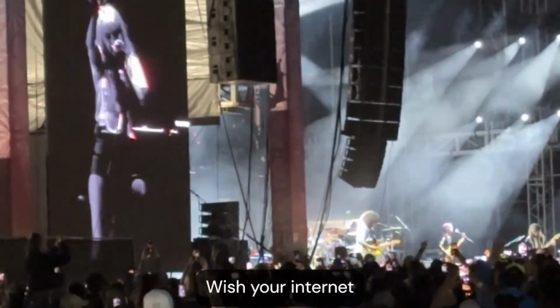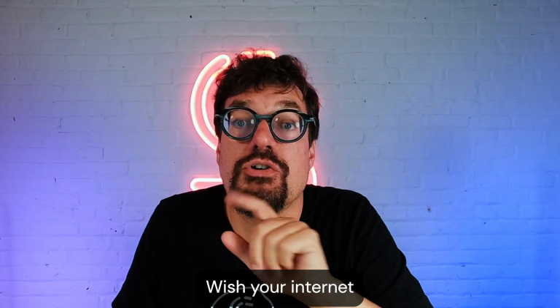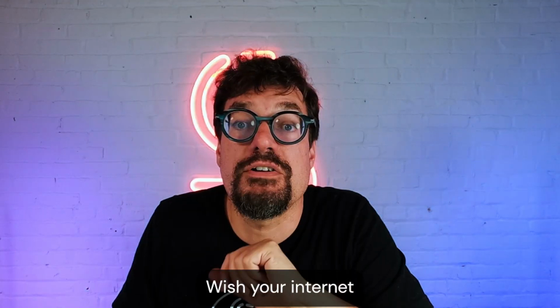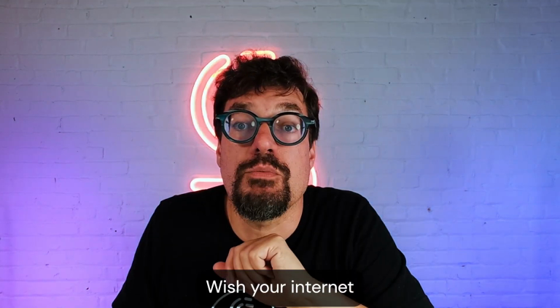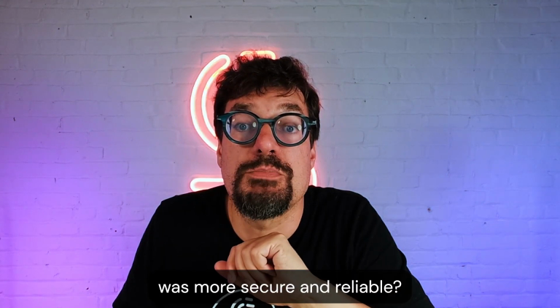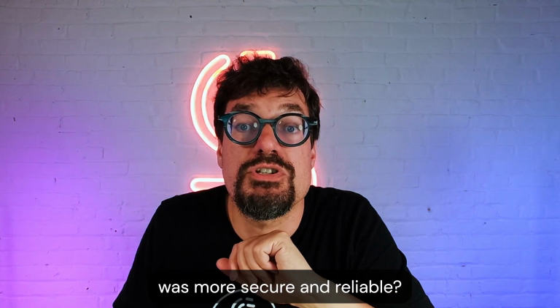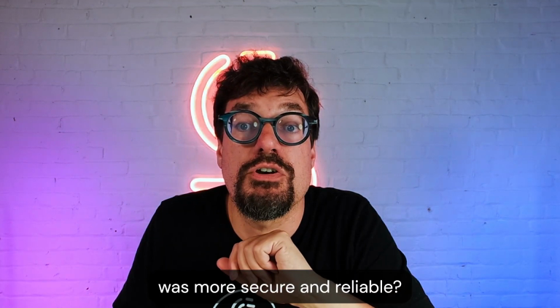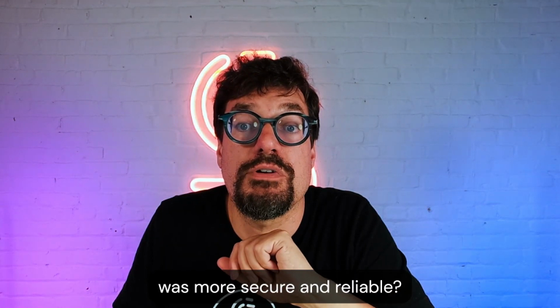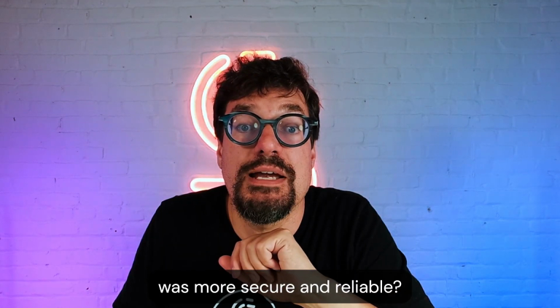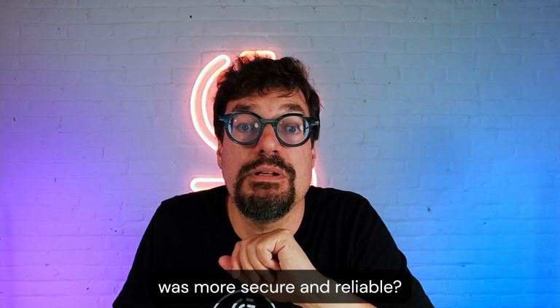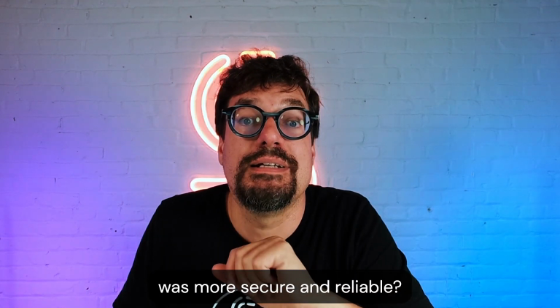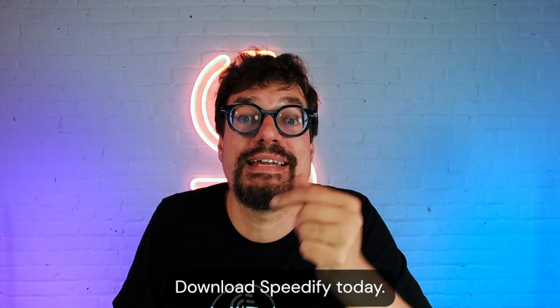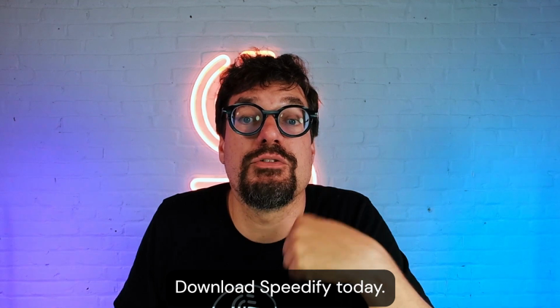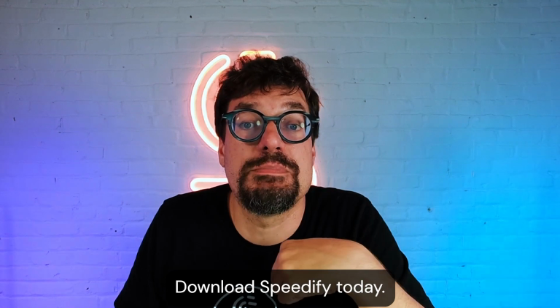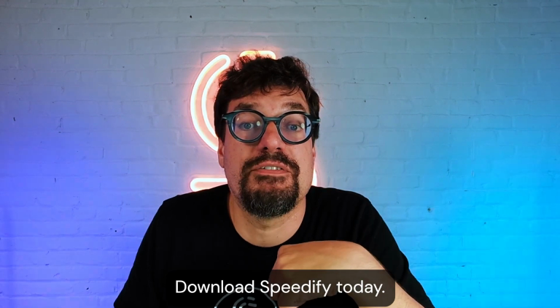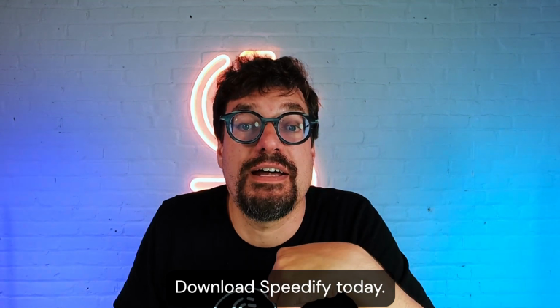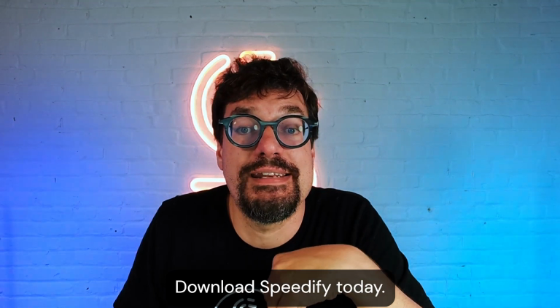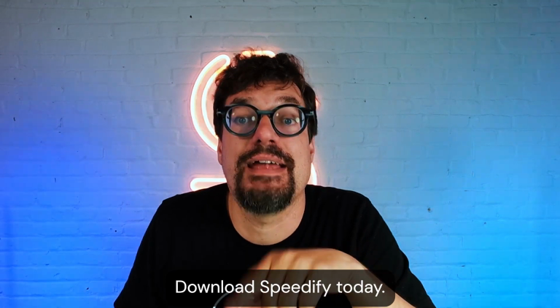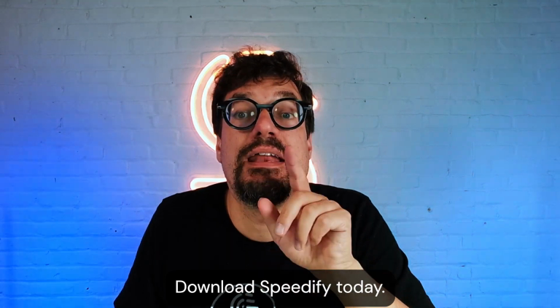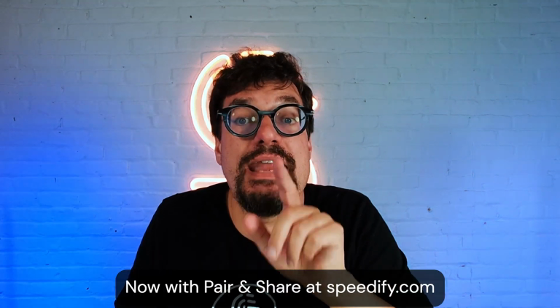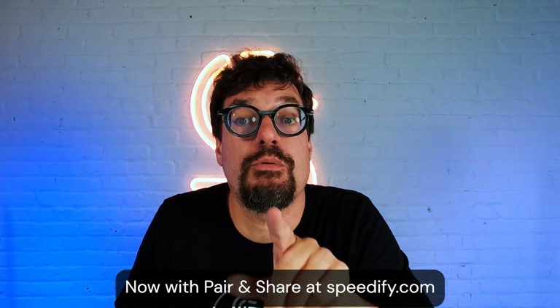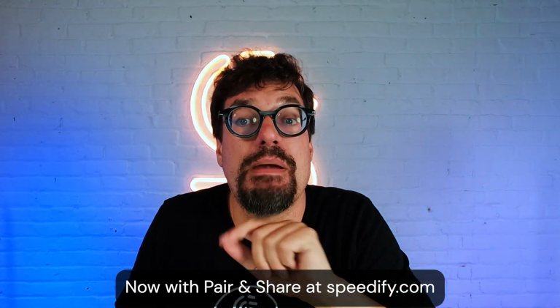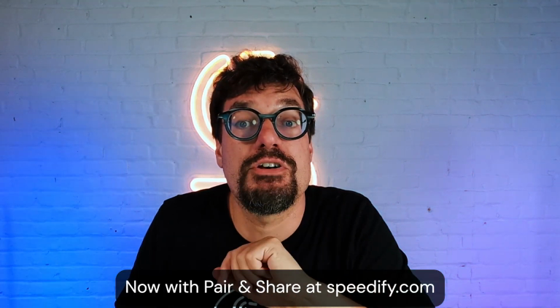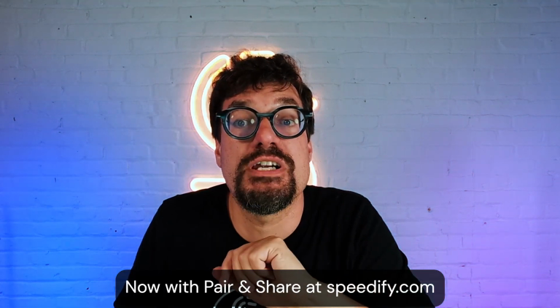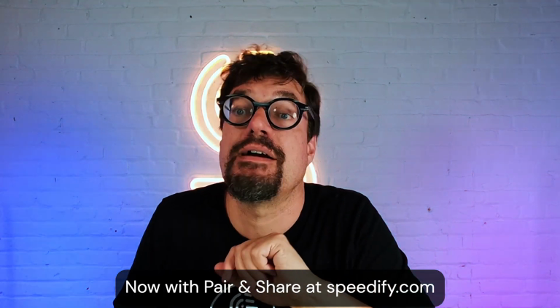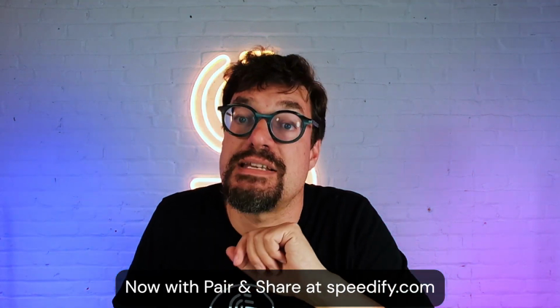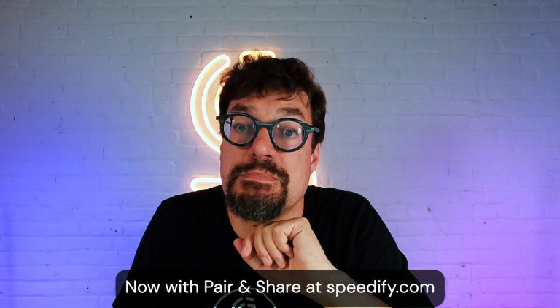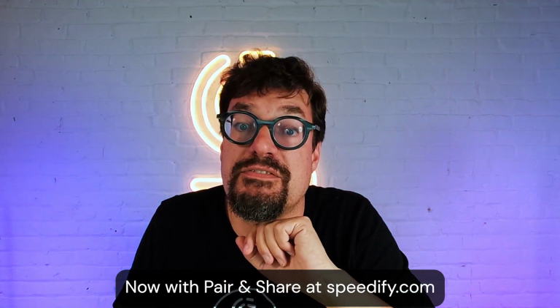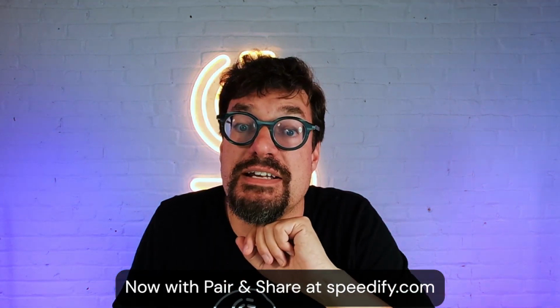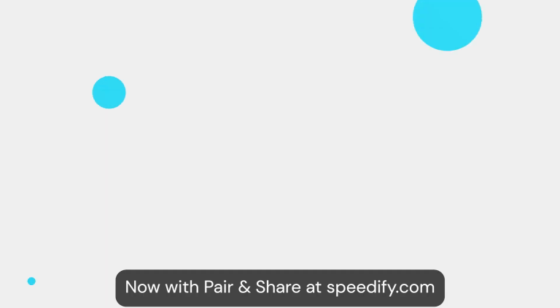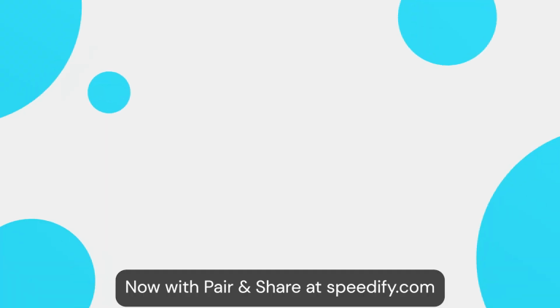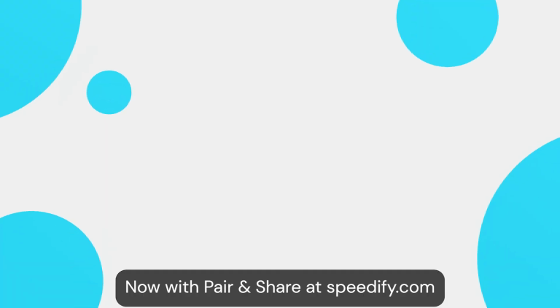Wish your internet was more secure and reliable? Download Speedify today, now with Pair and Share, at speedify.com.